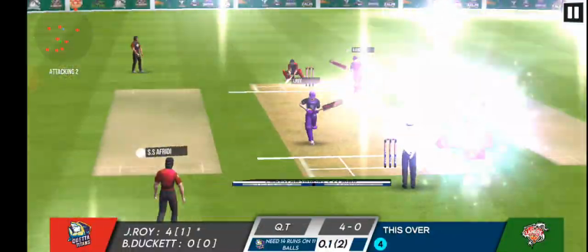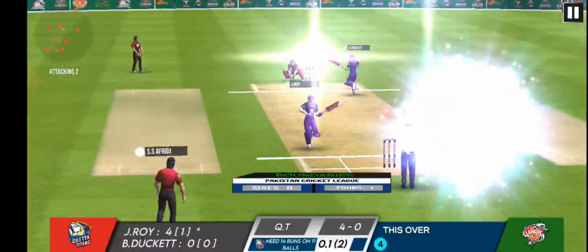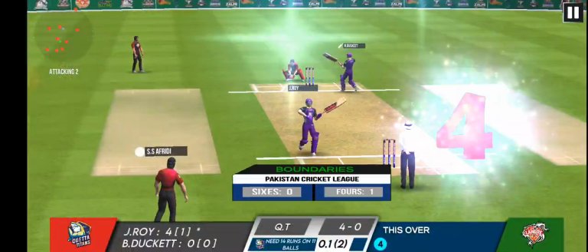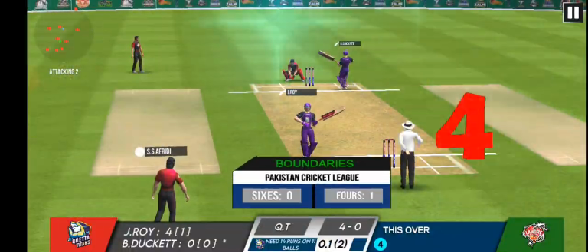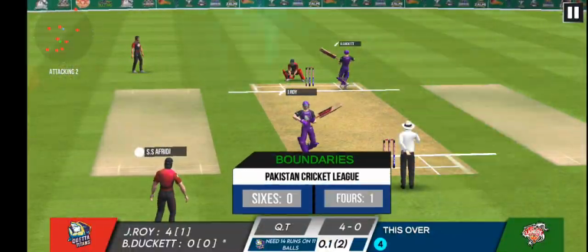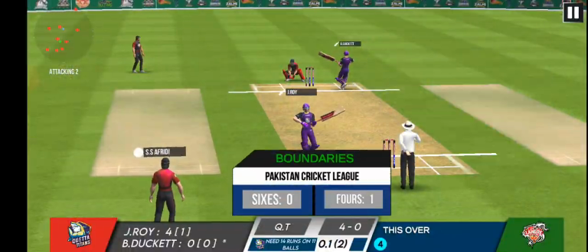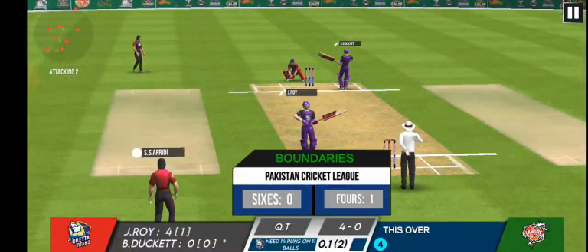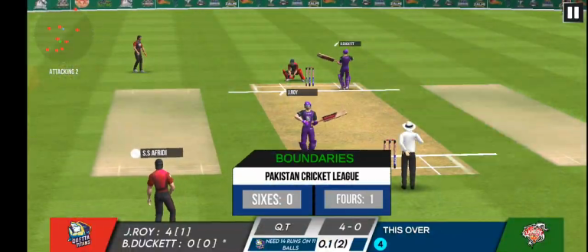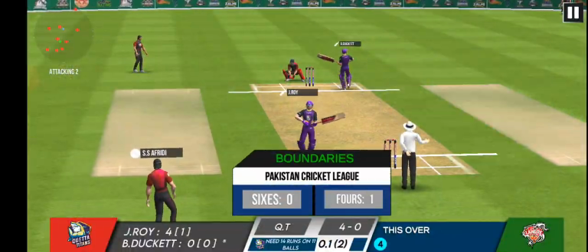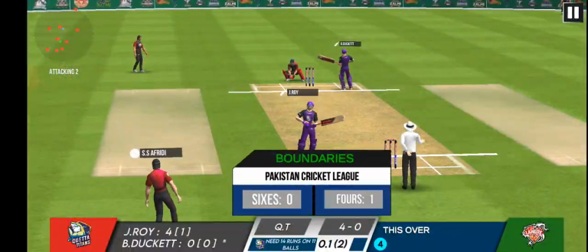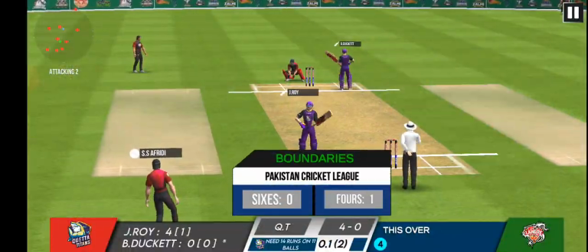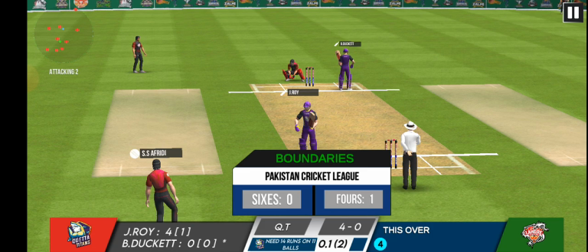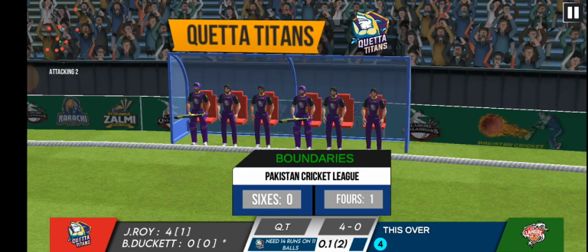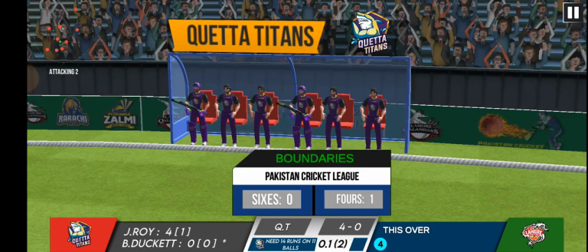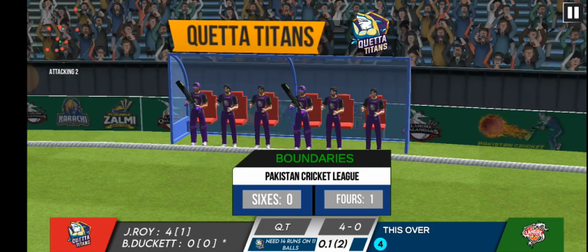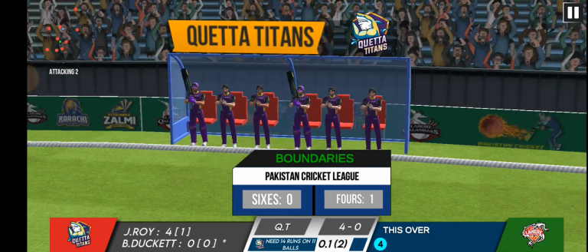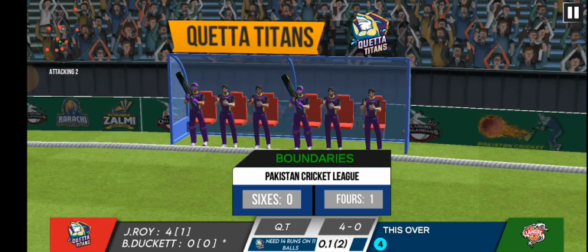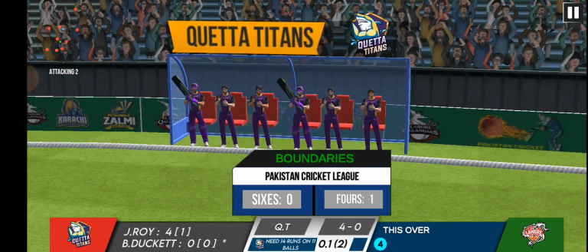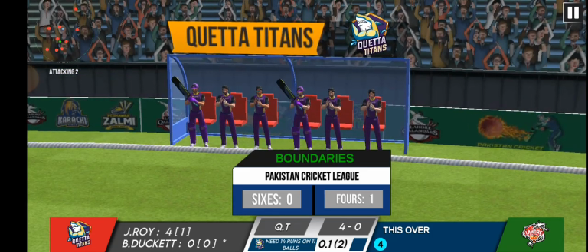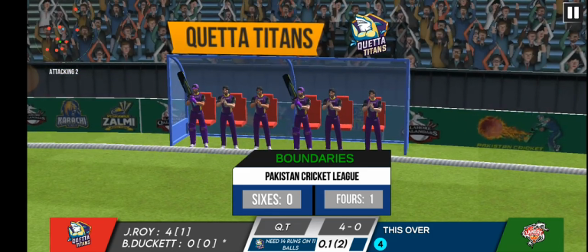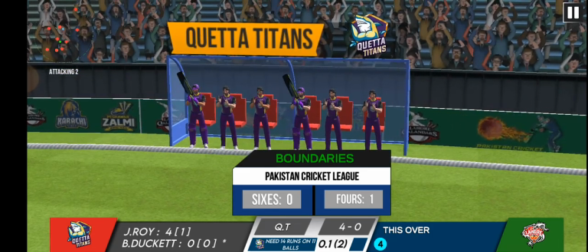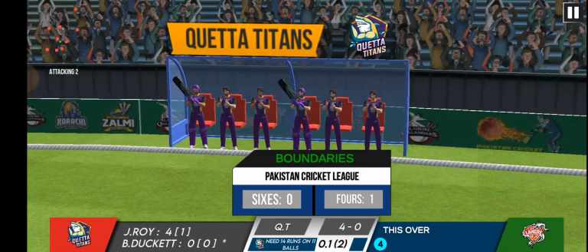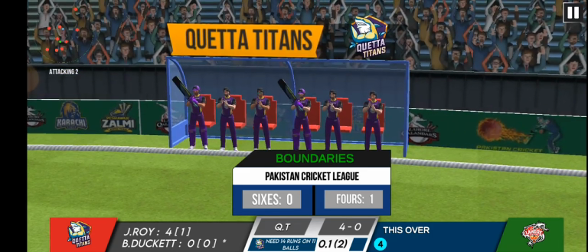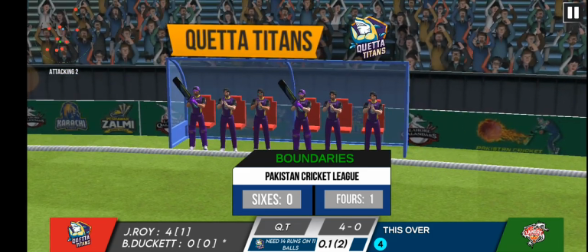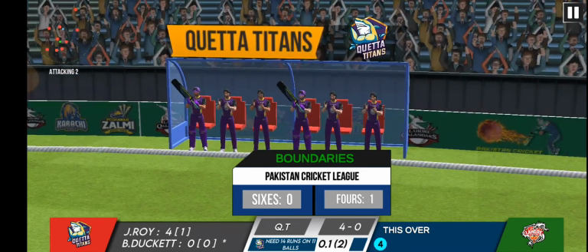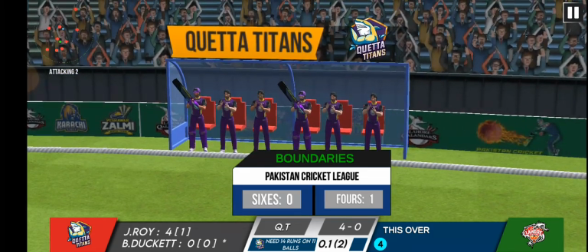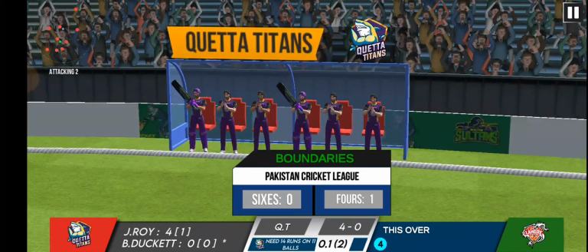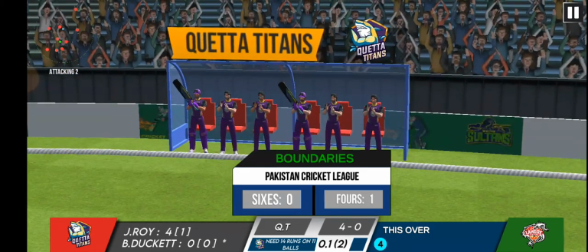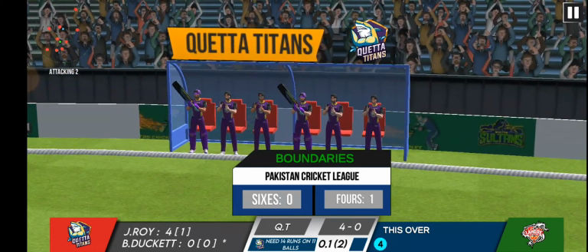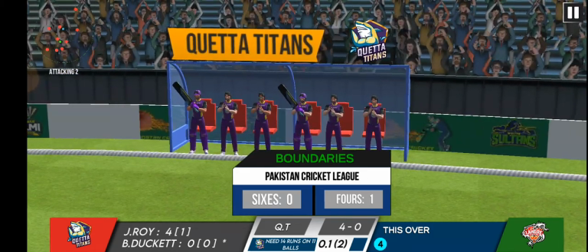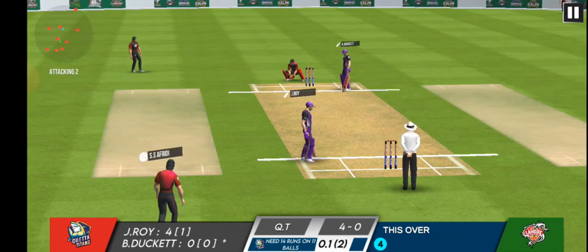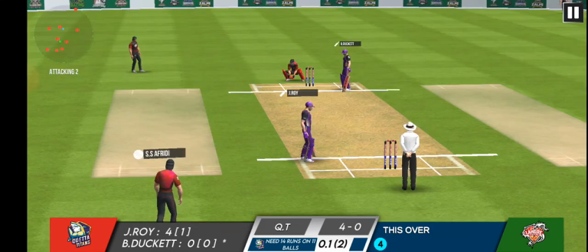The batsman's making it look easy. Another boundary and four more runs for the batting team.